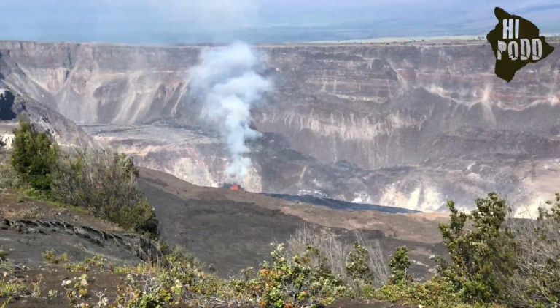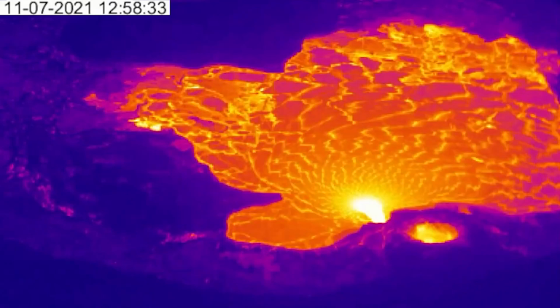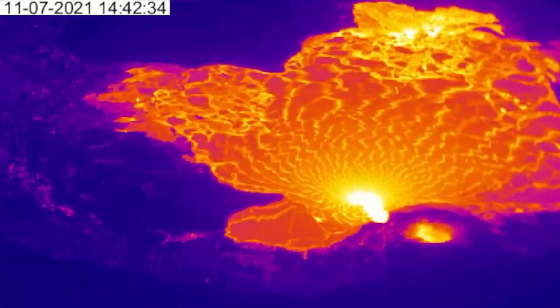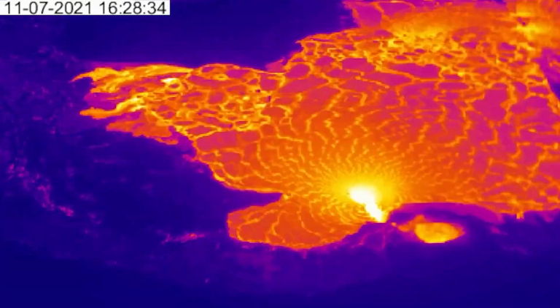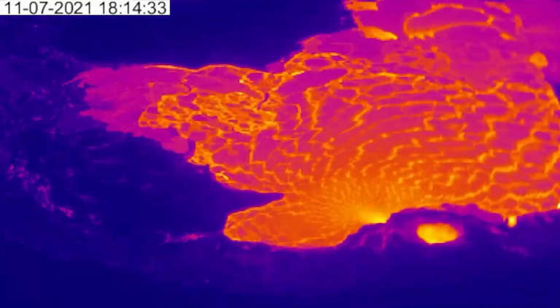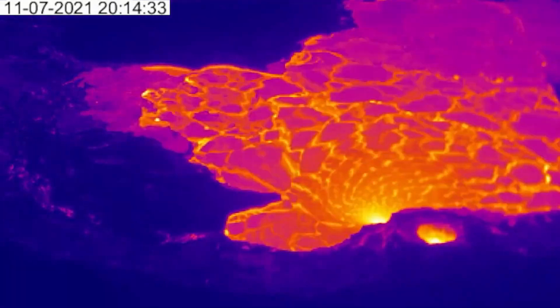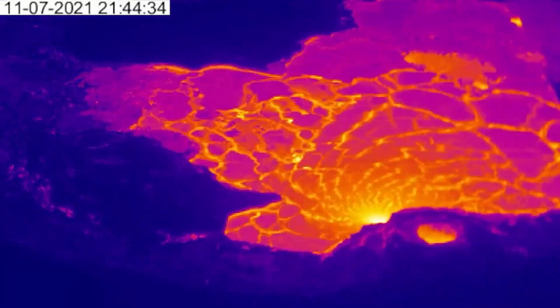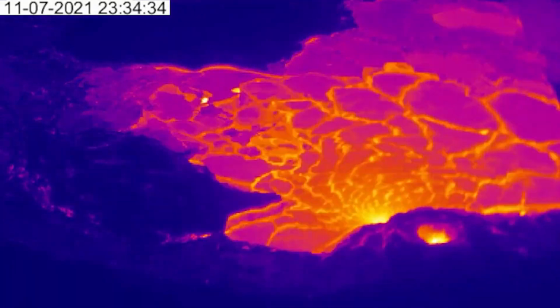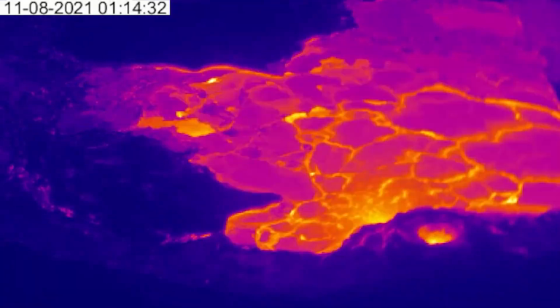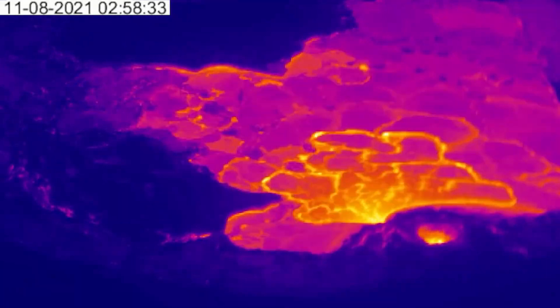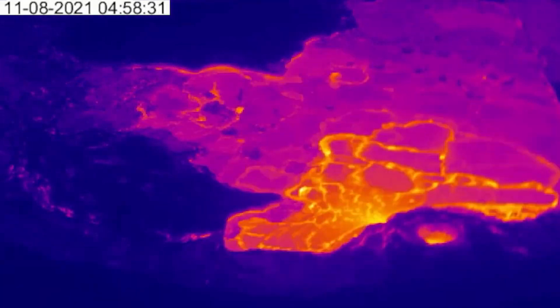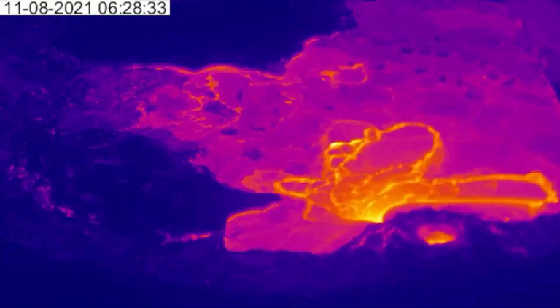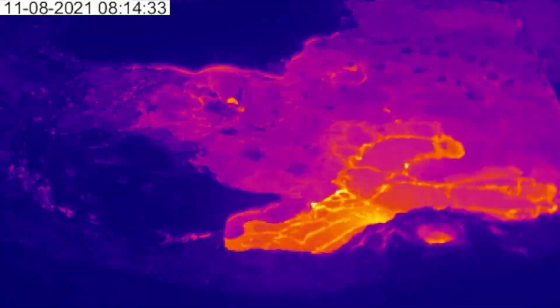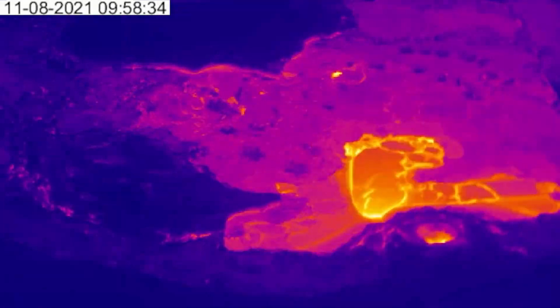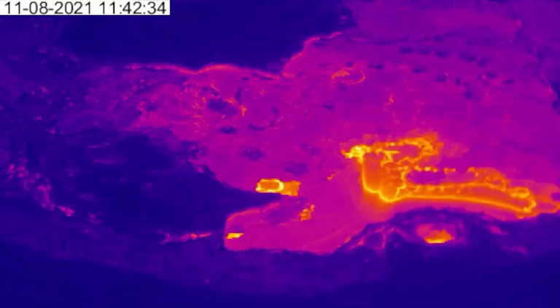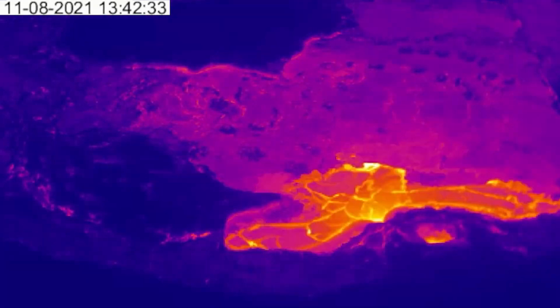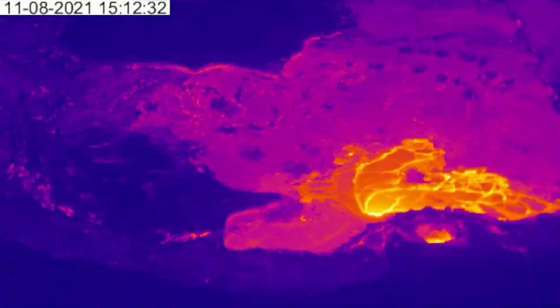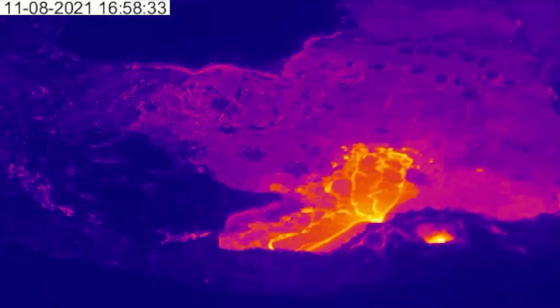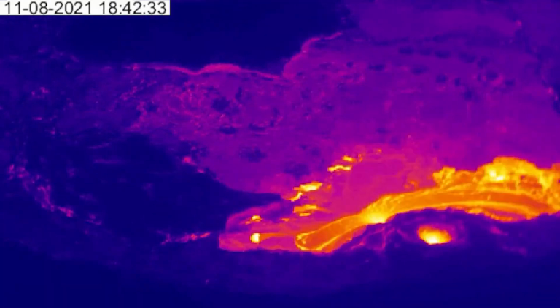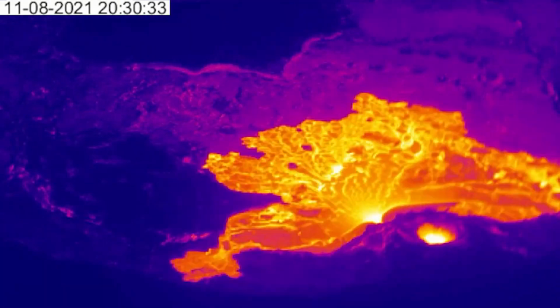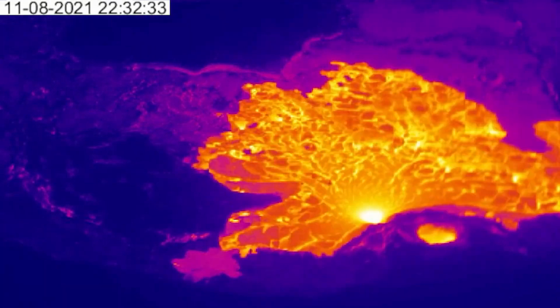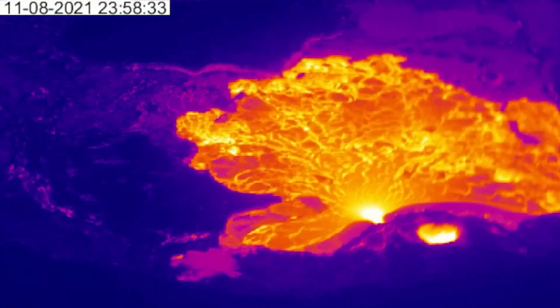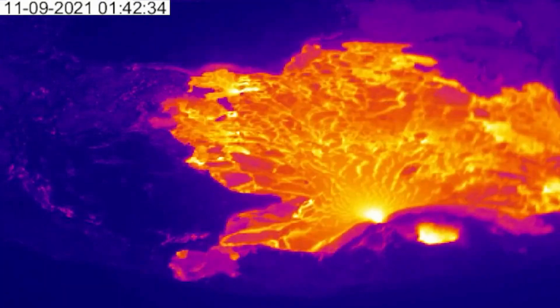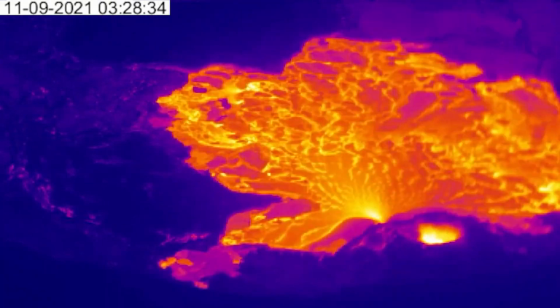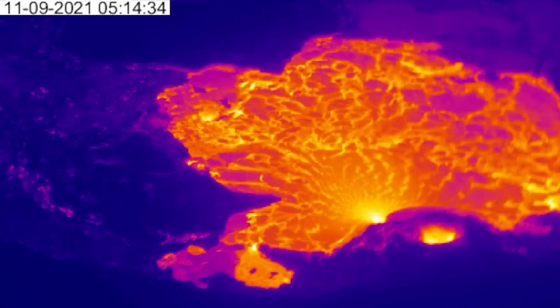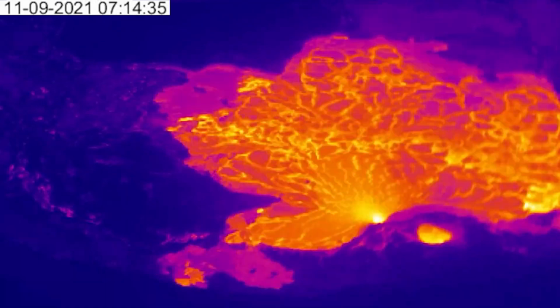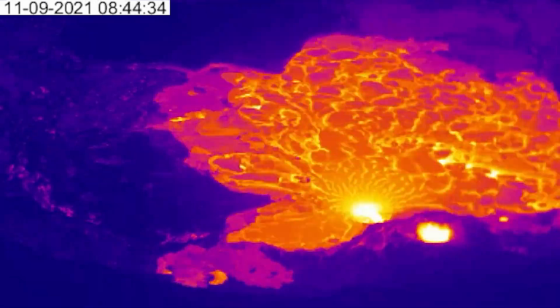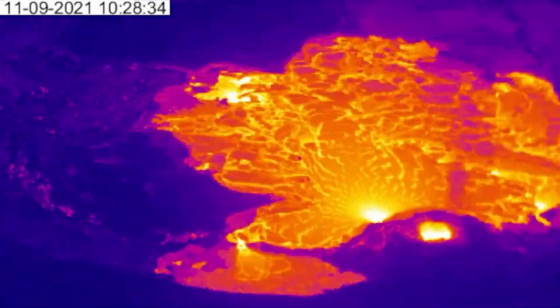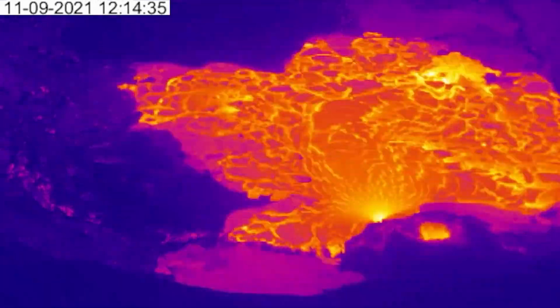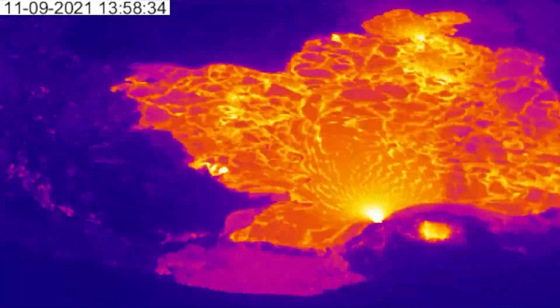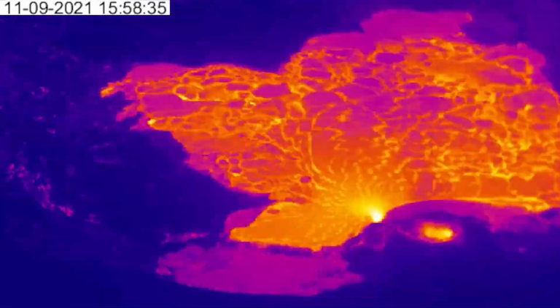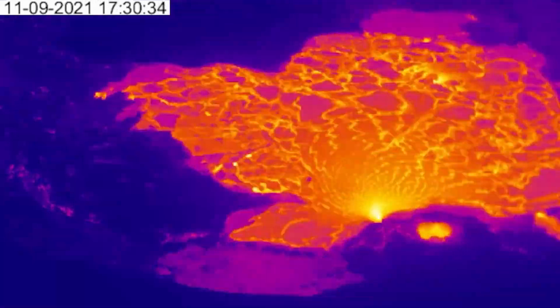In the first week of November, output slowed enough that the active lava lake surface almost entirely crusted over, before returning to its previous stronger levels after less than a day.